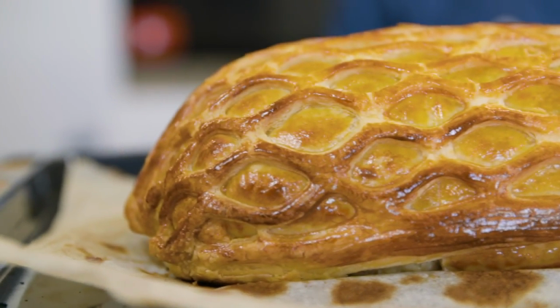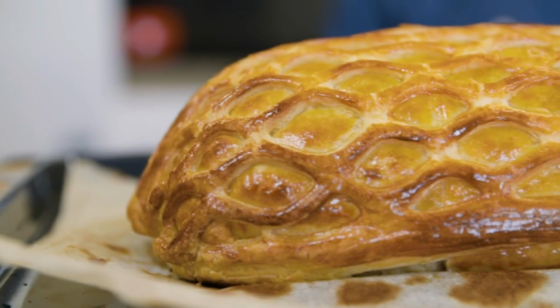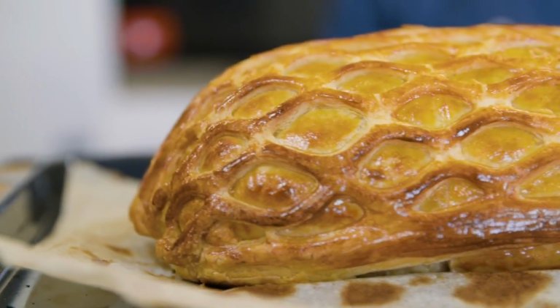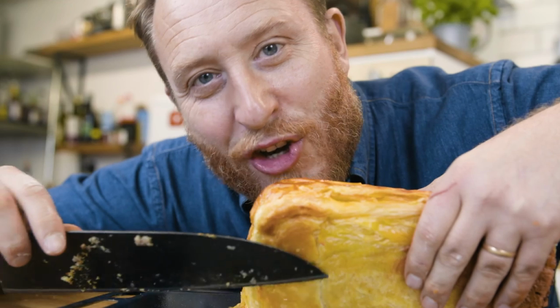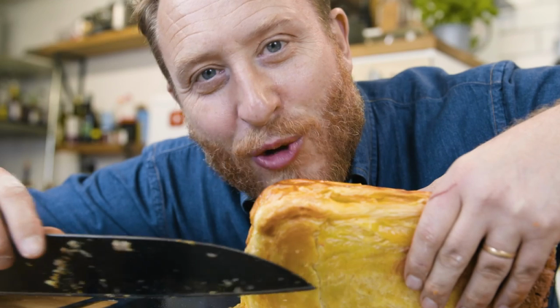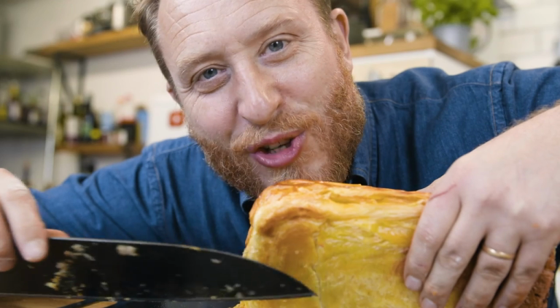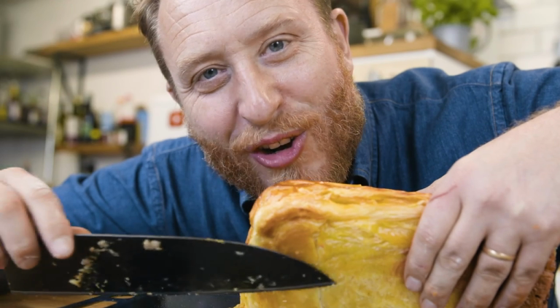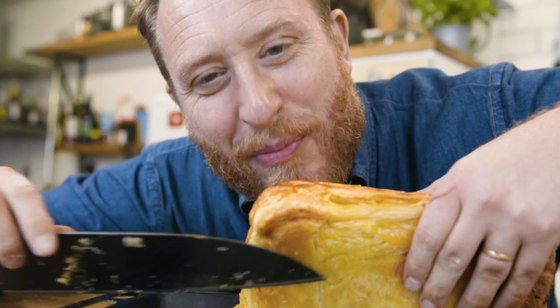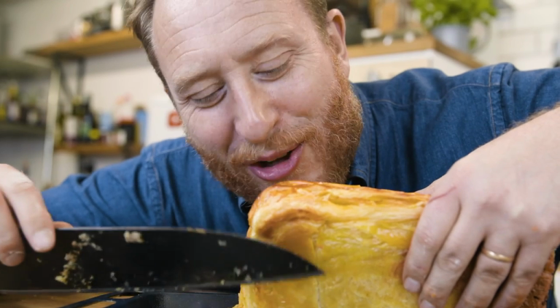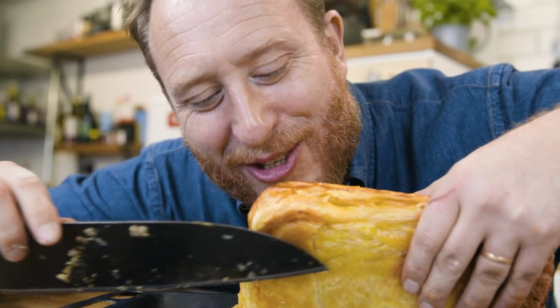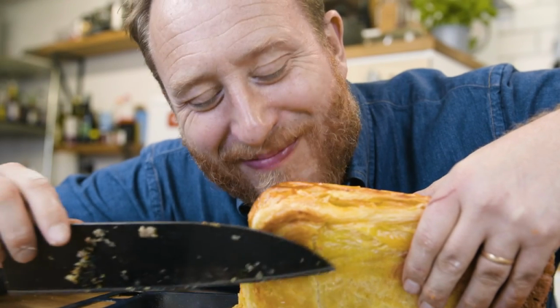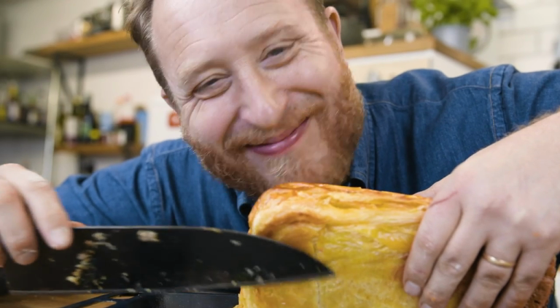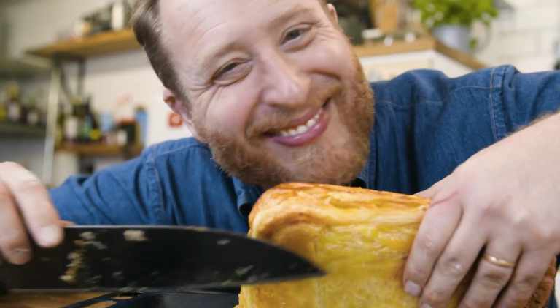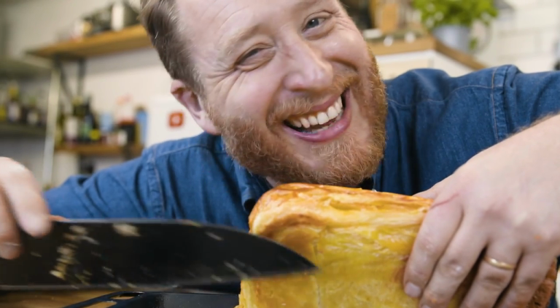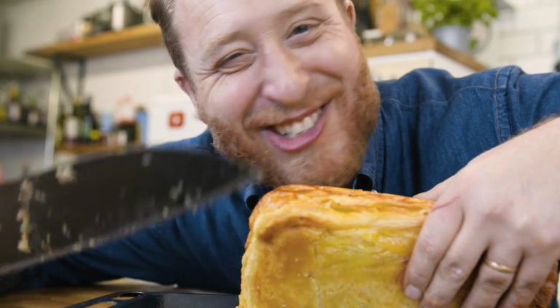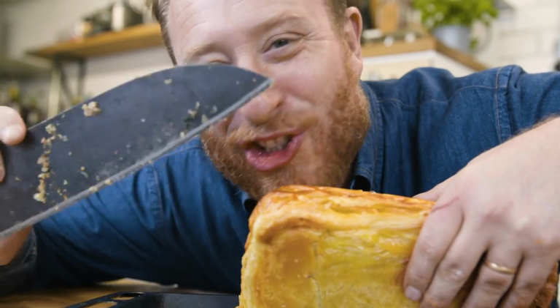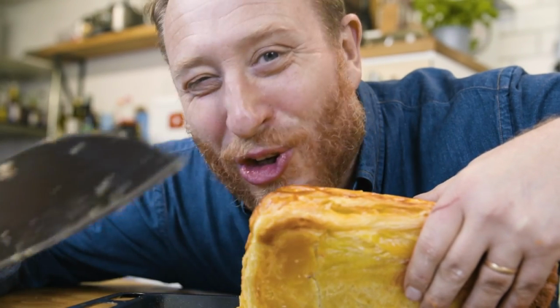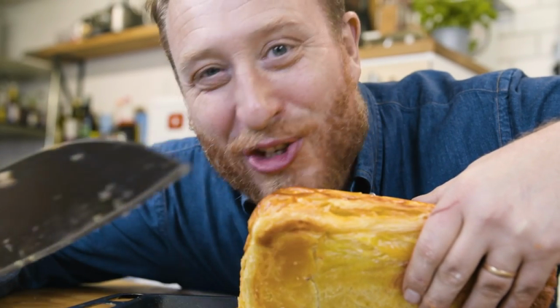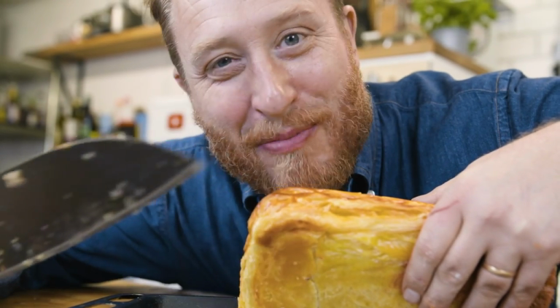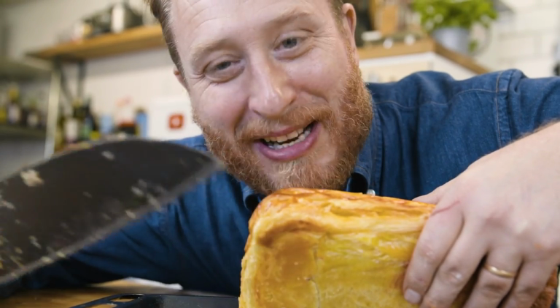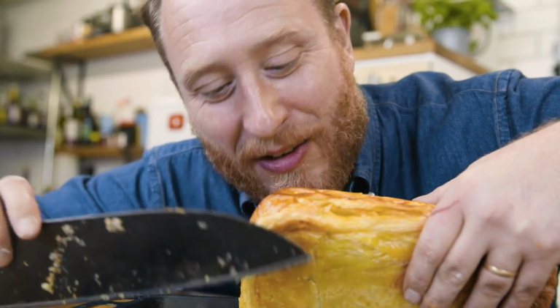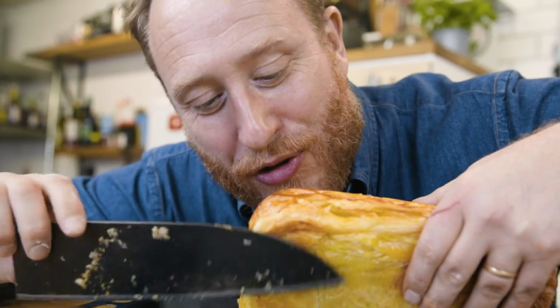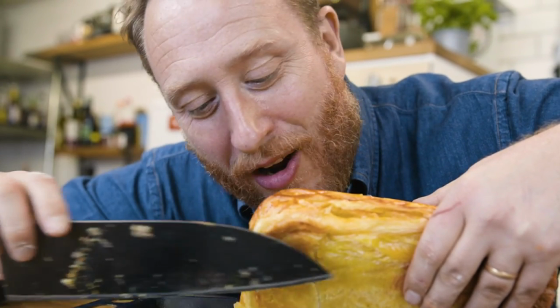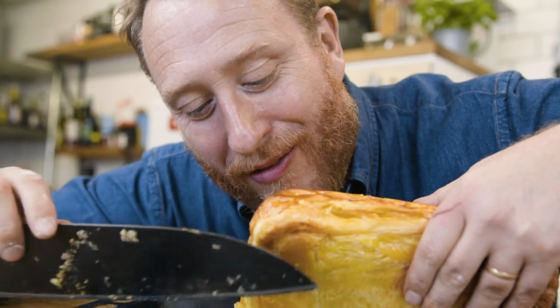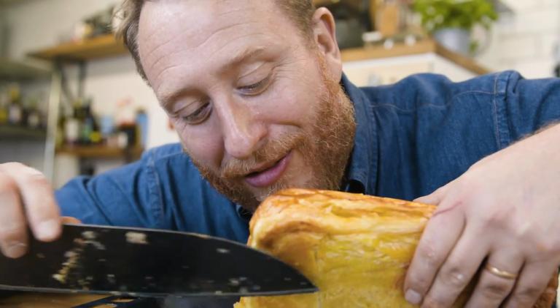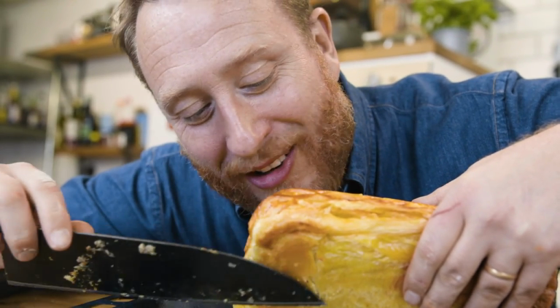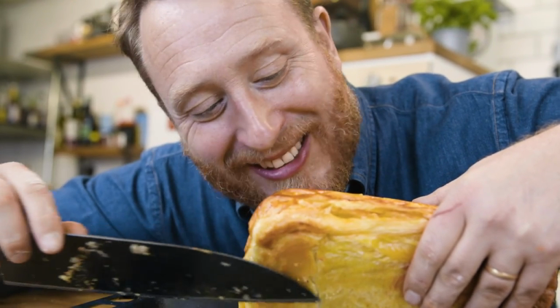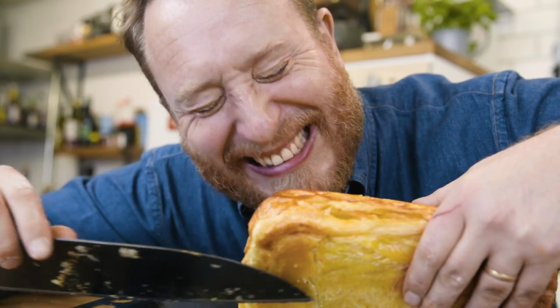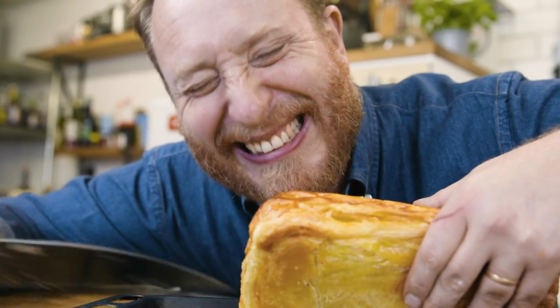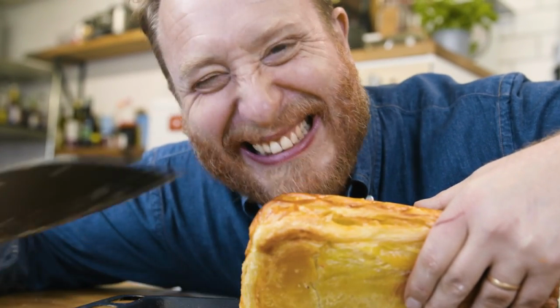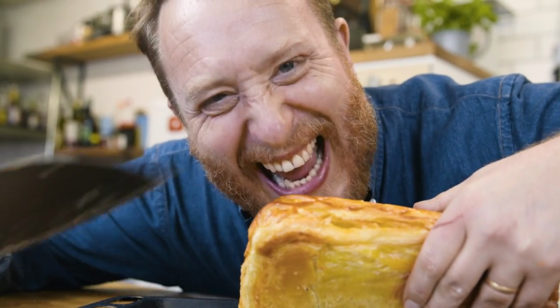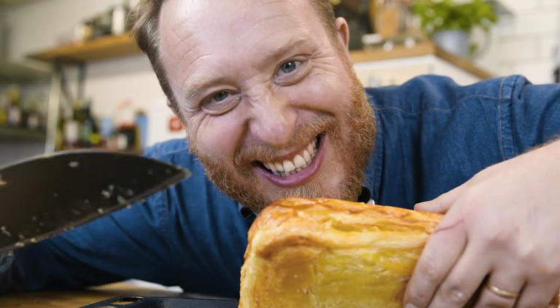No soggy bottom. That's such a massive triumph. Yes!